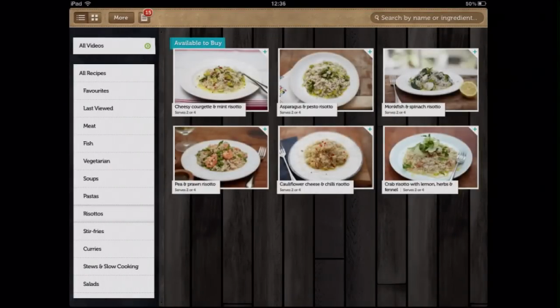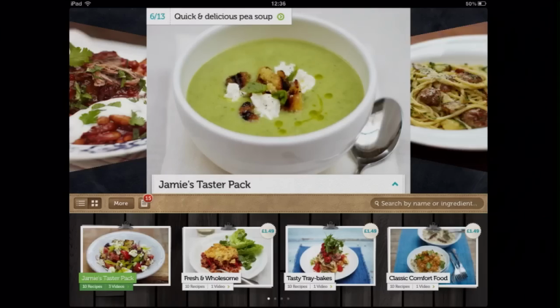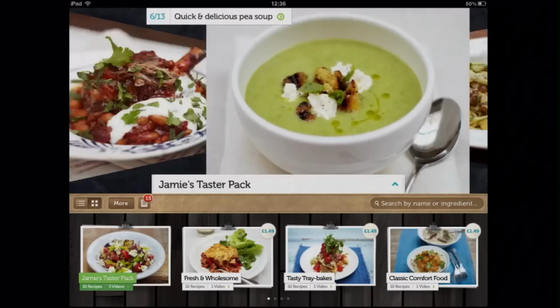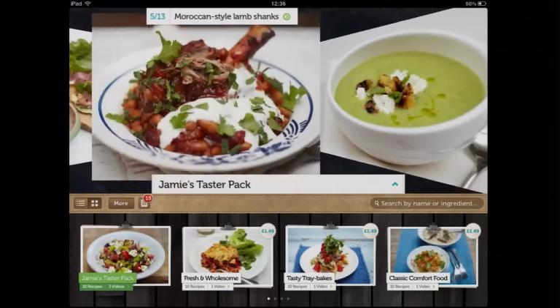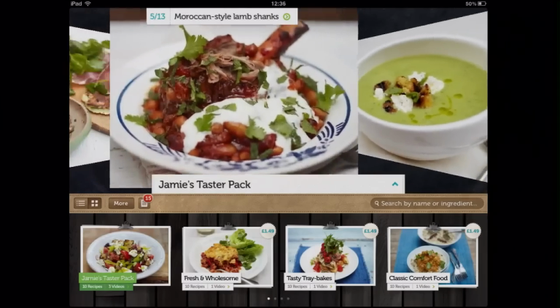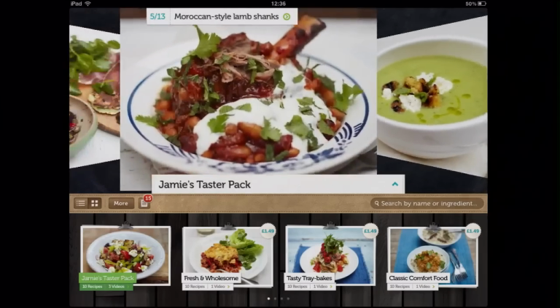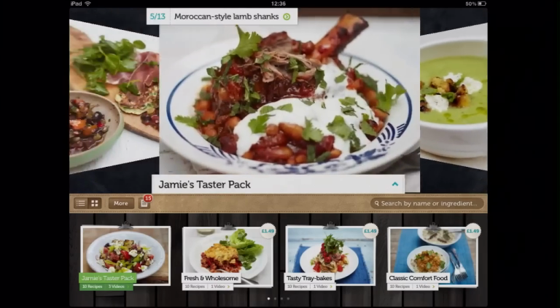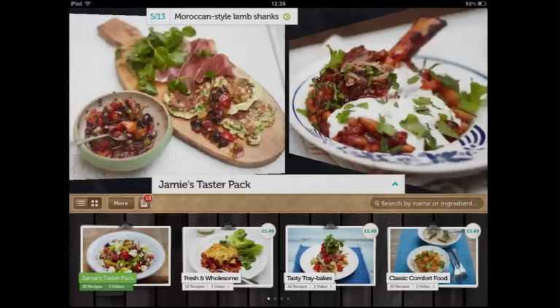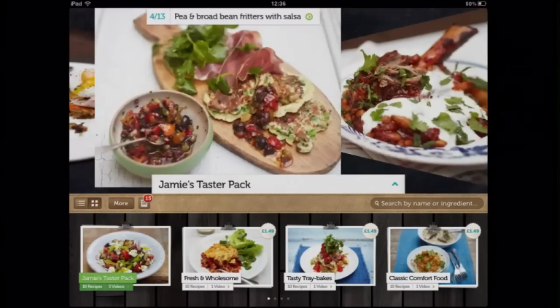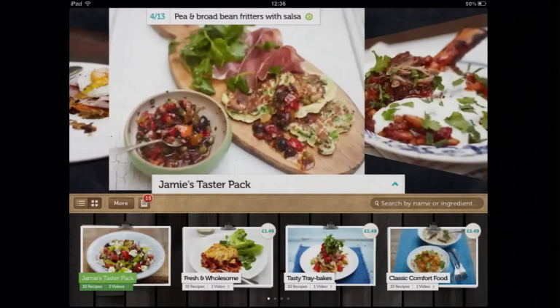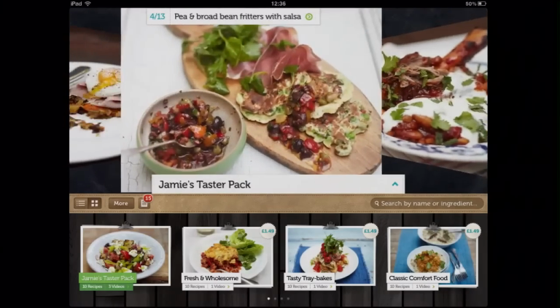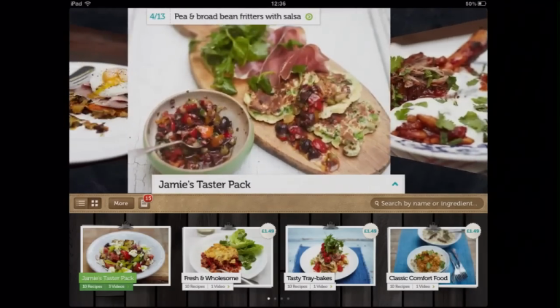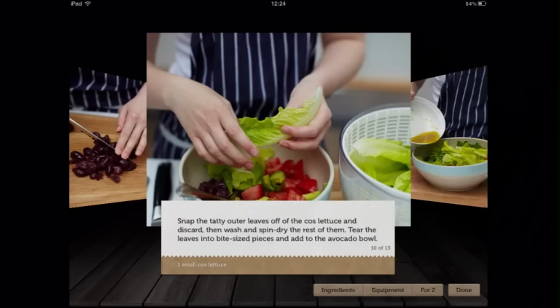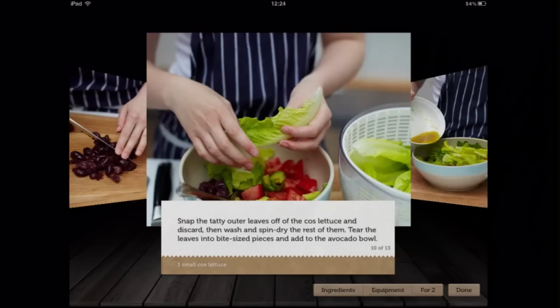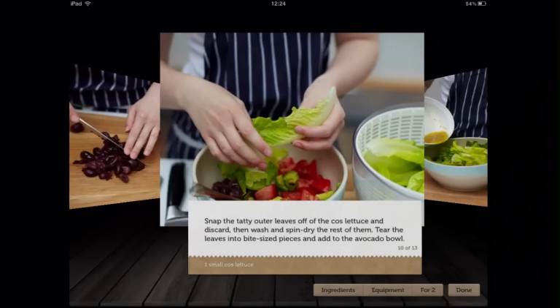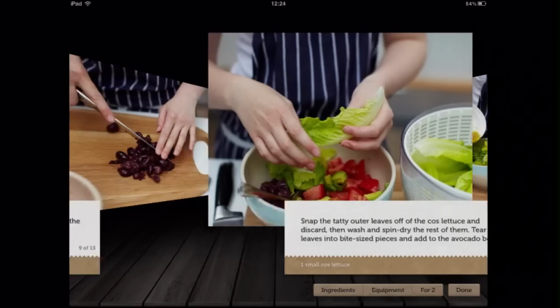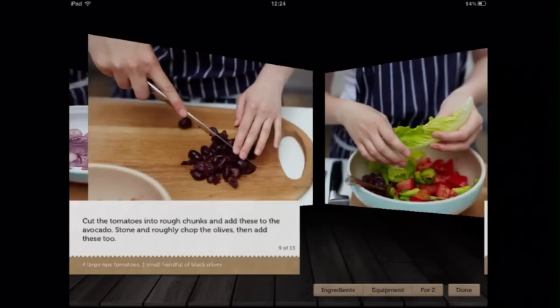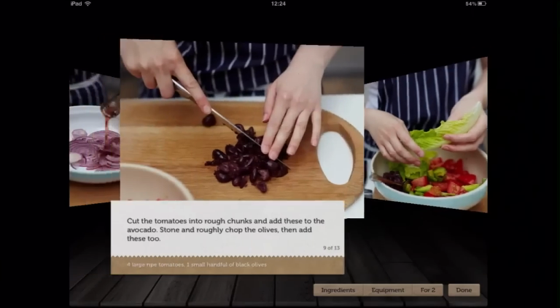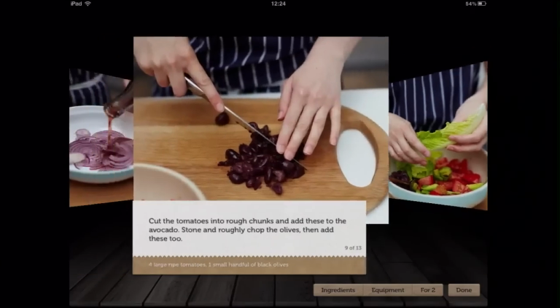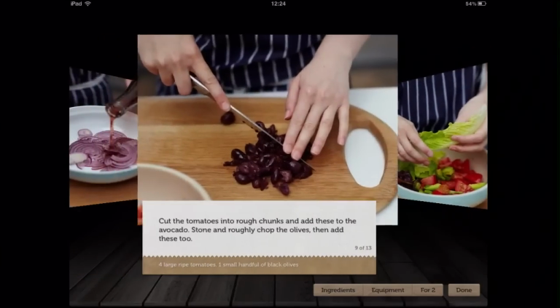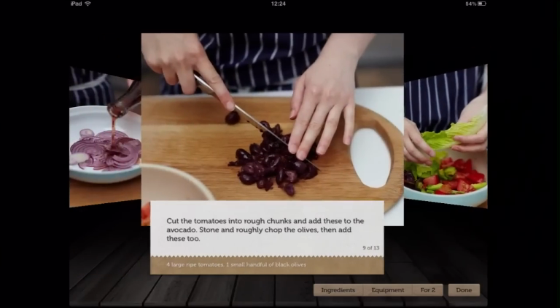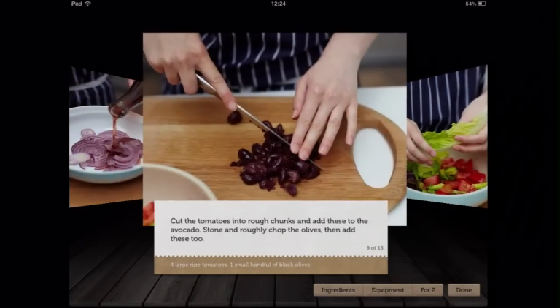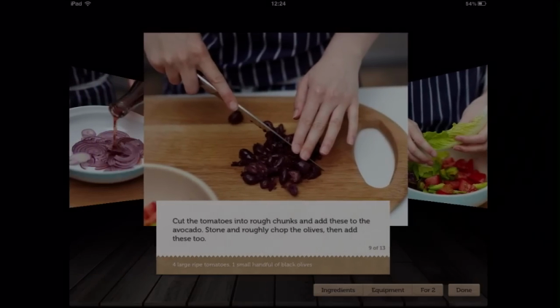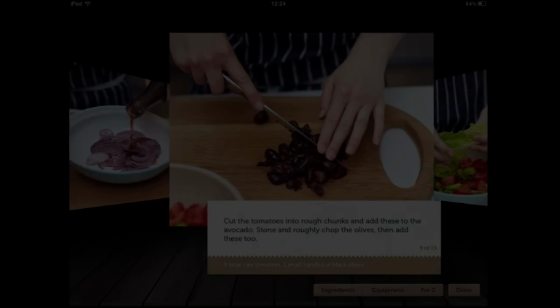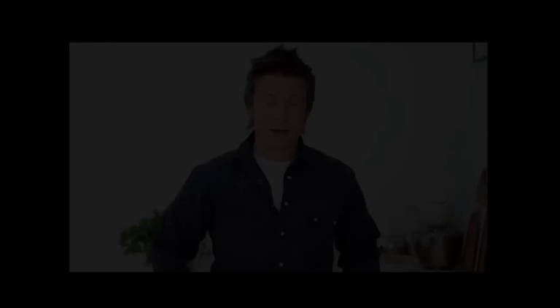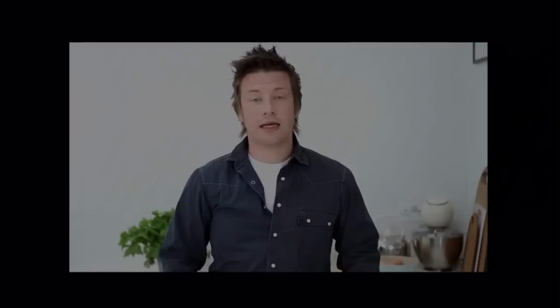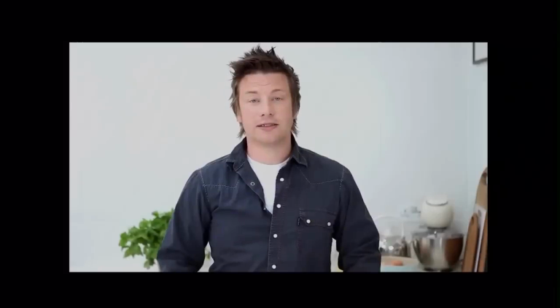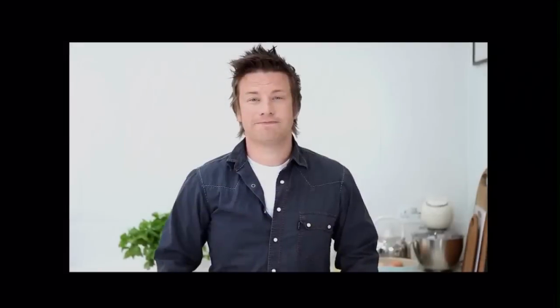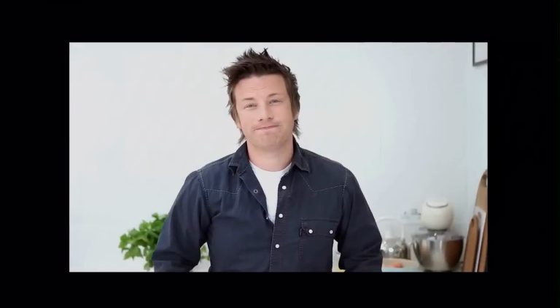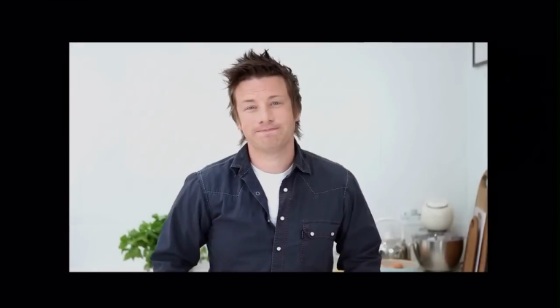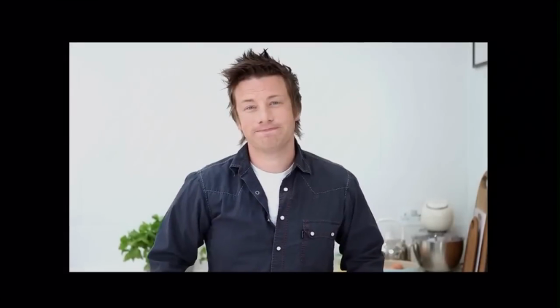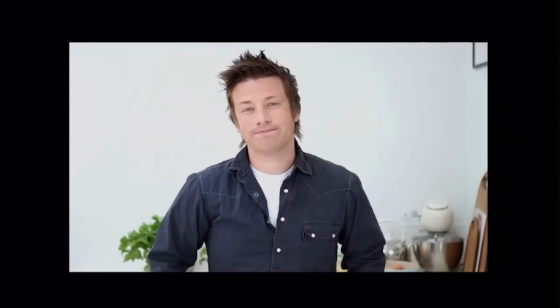Jamie's Recipes is a good addition to your iPad if you're a fan of his cooking or you're looking to cook something different for a change.